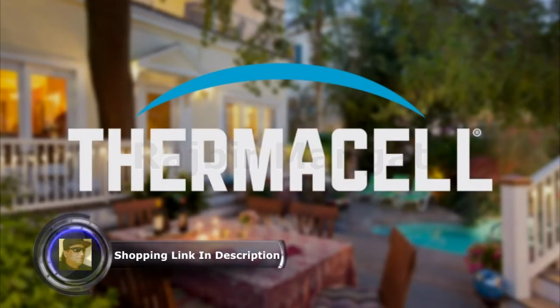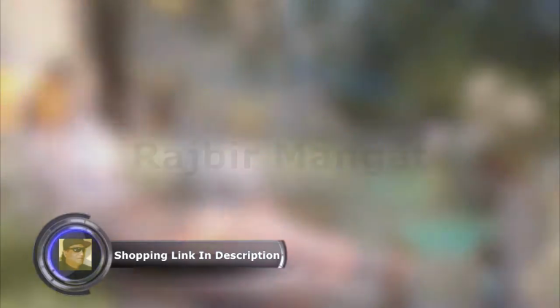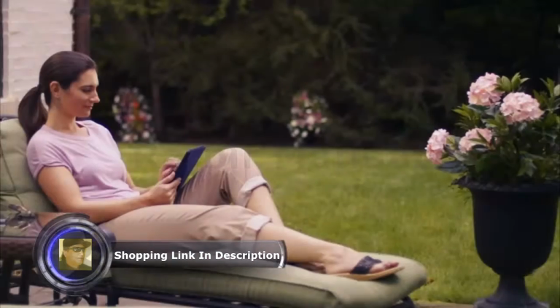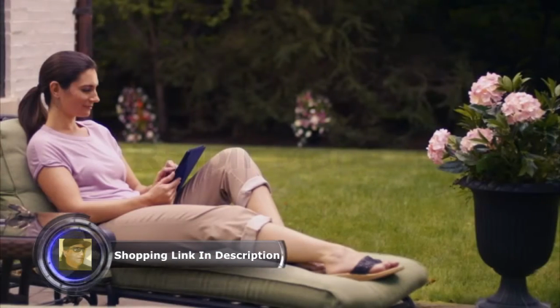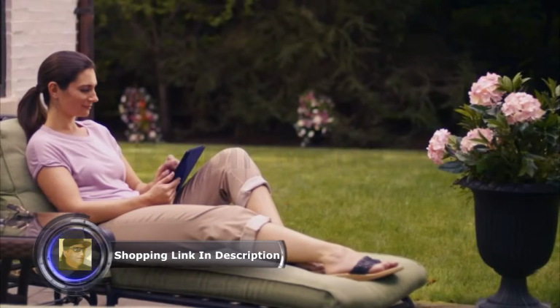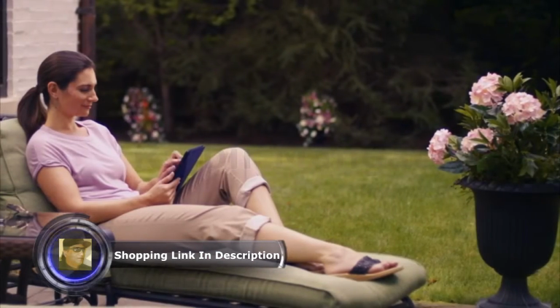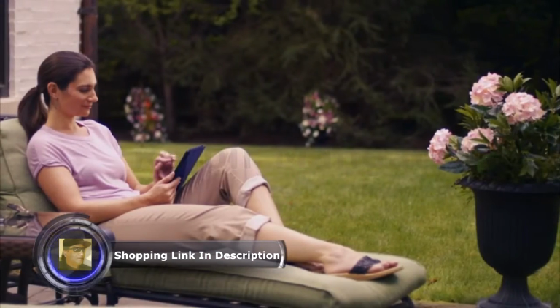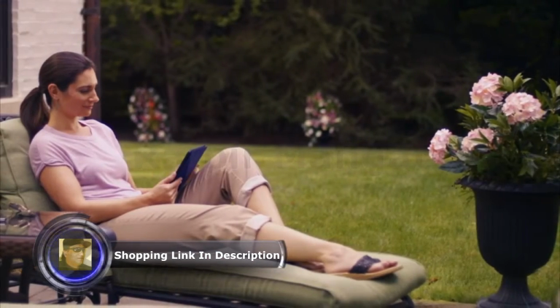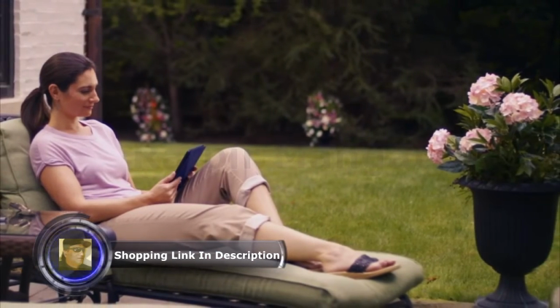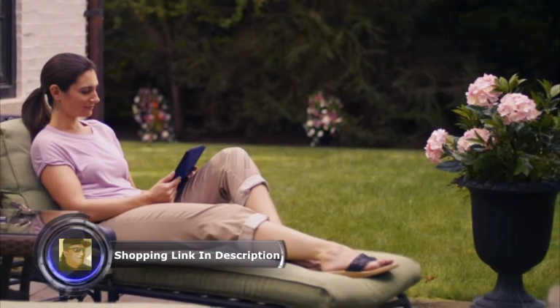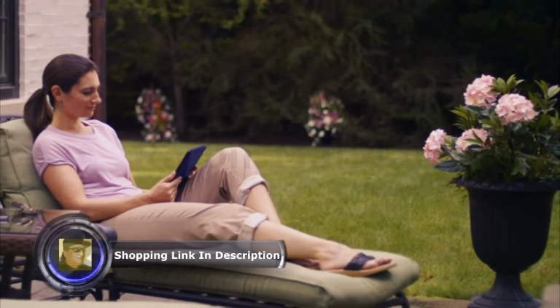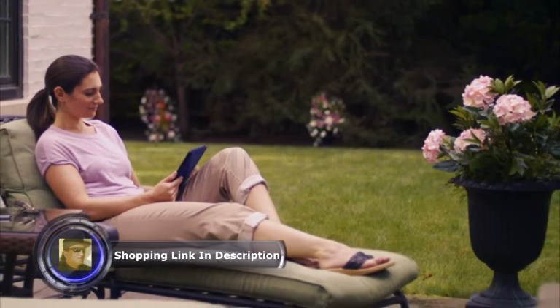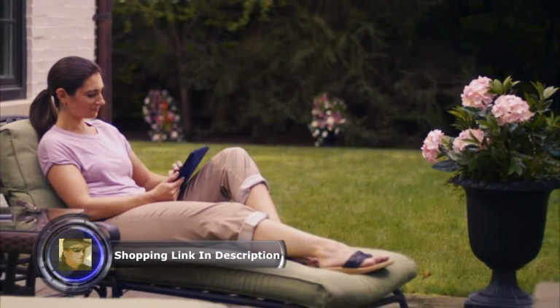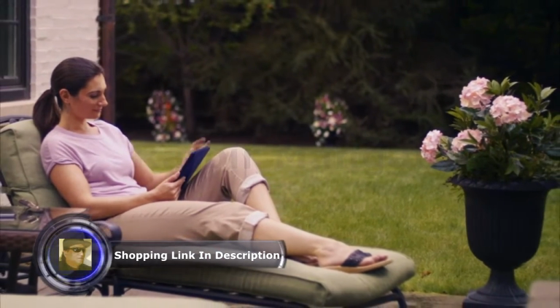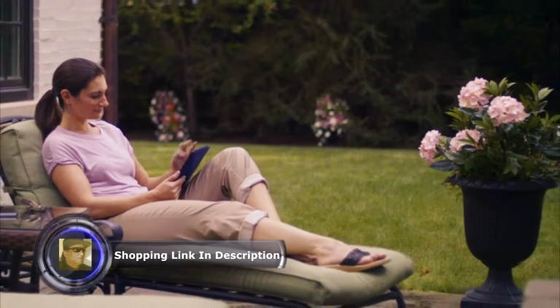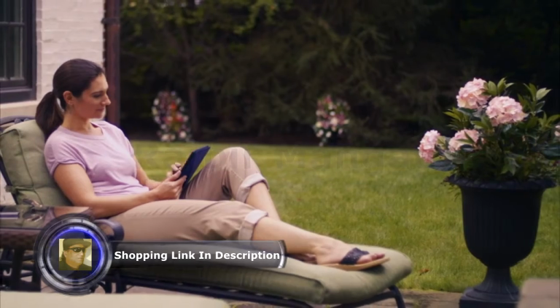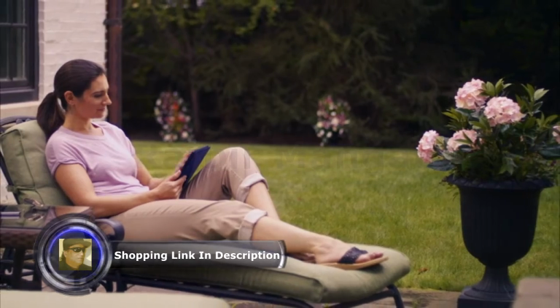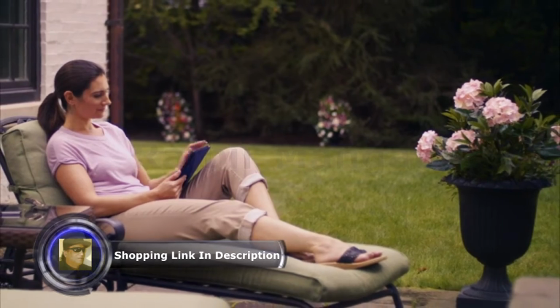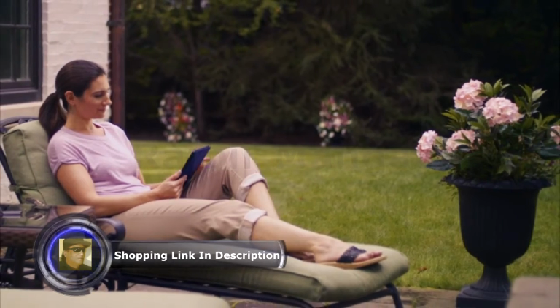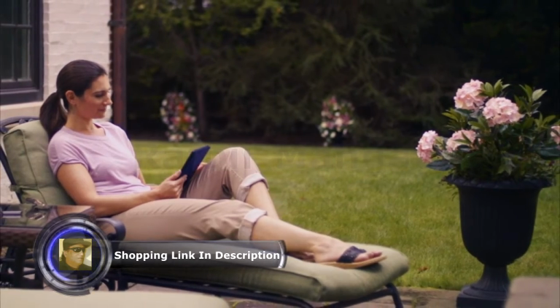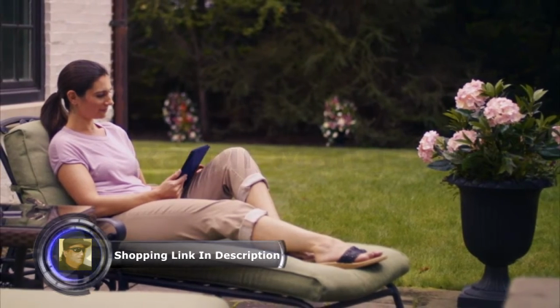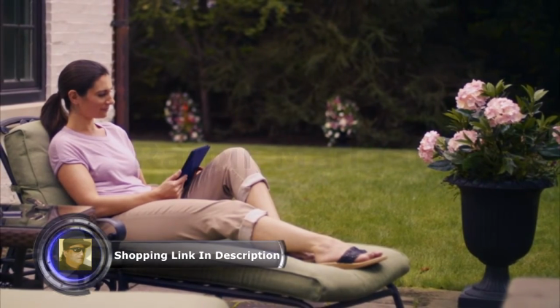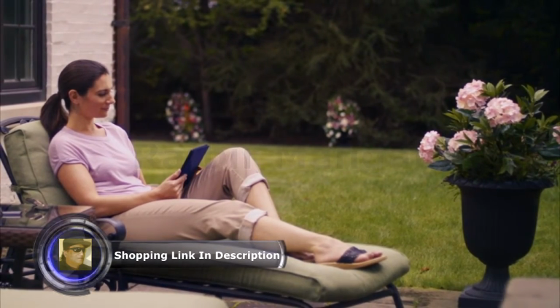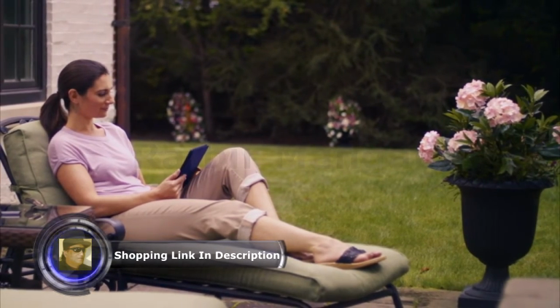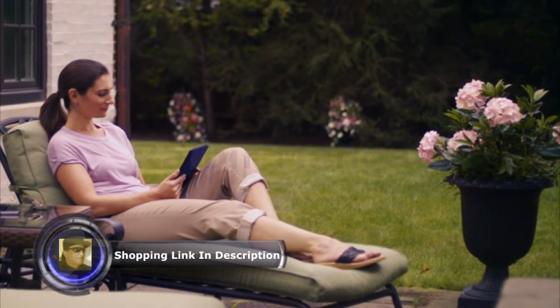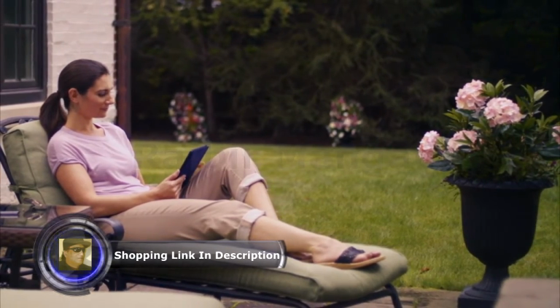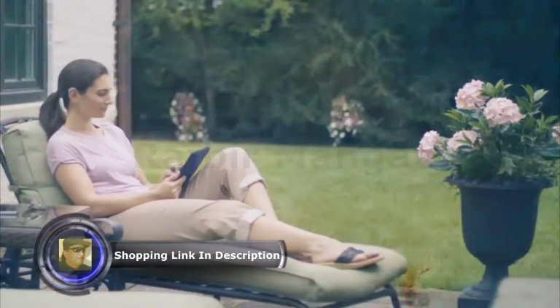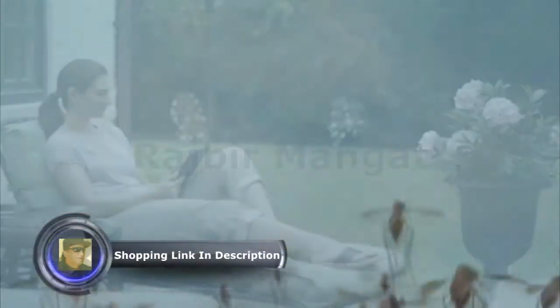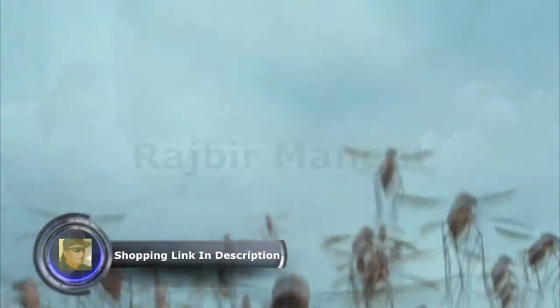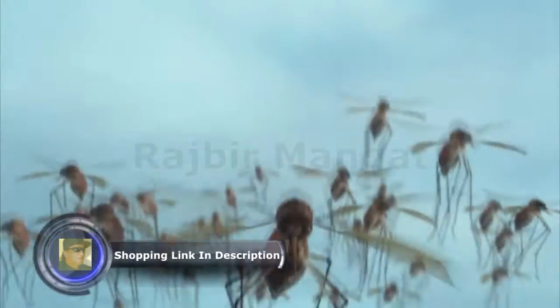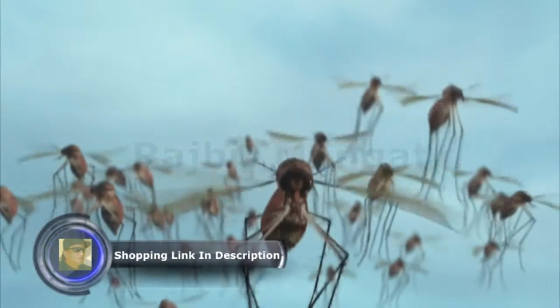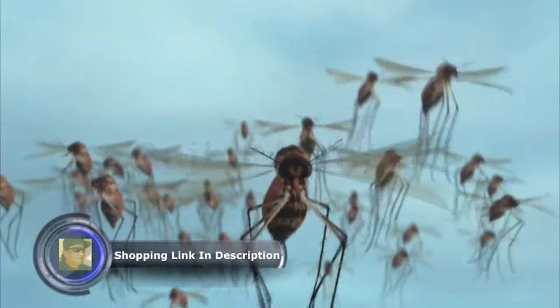Your backyard is your haven, your getaway, and the last thing you want are uninvited guests, like mosquitoes.